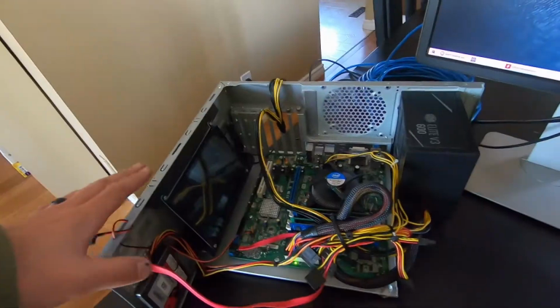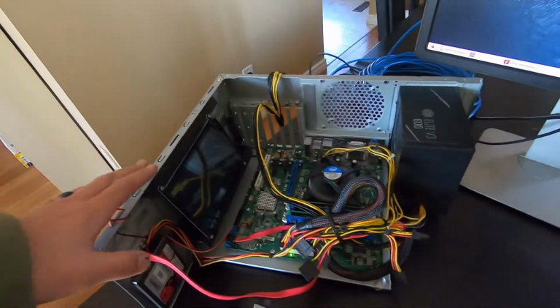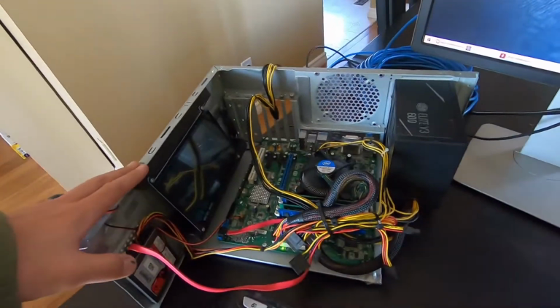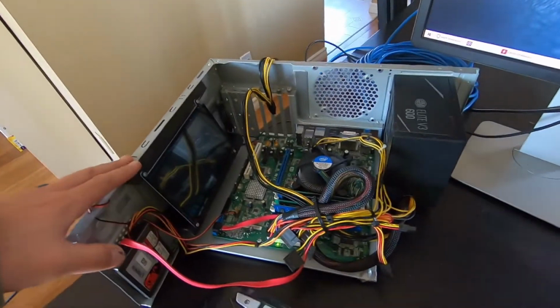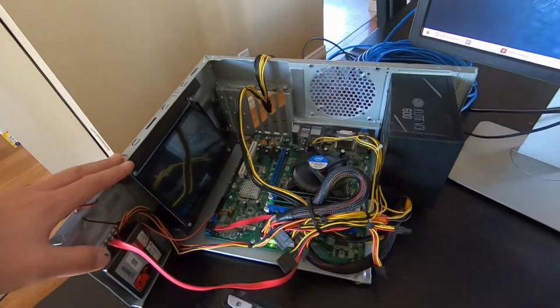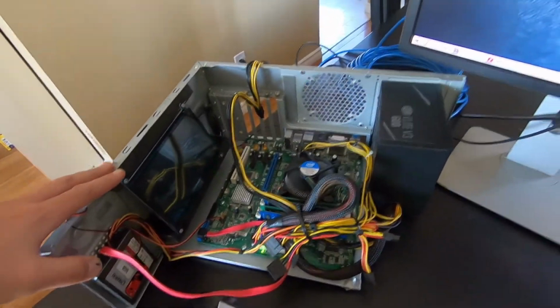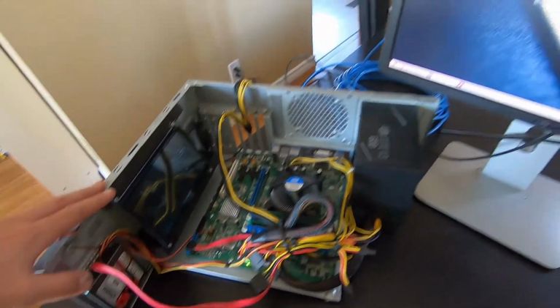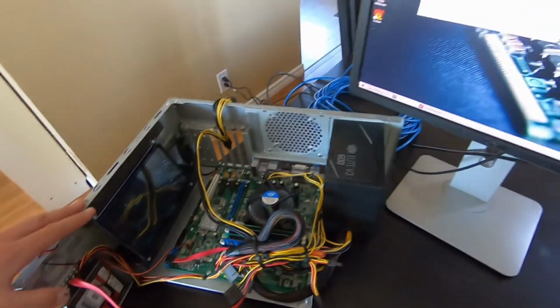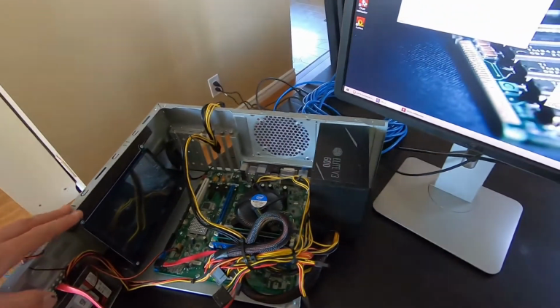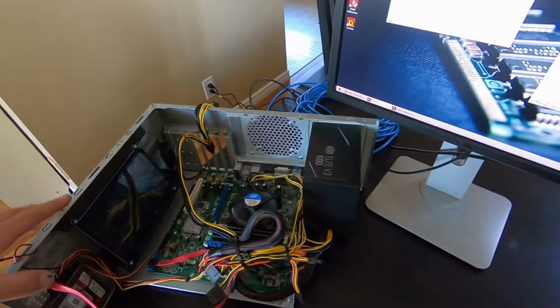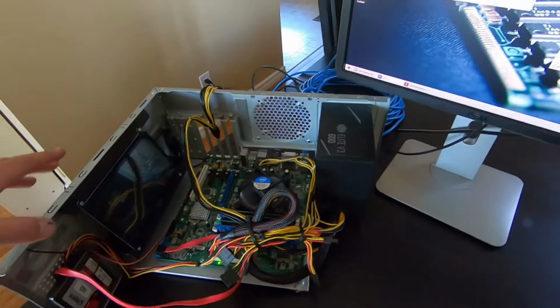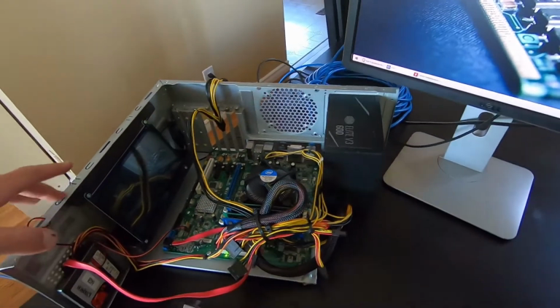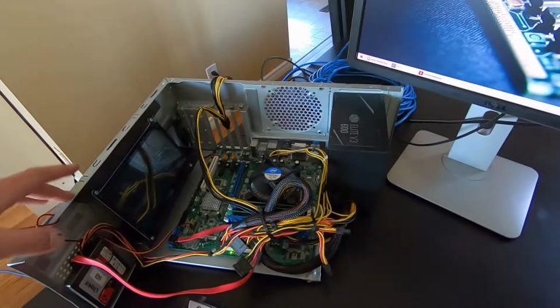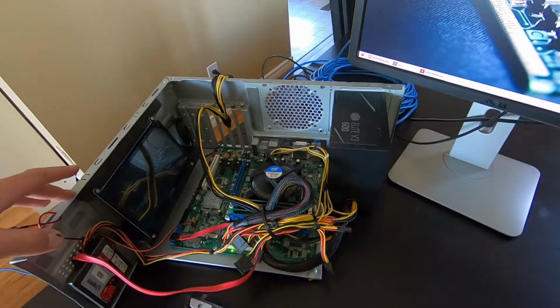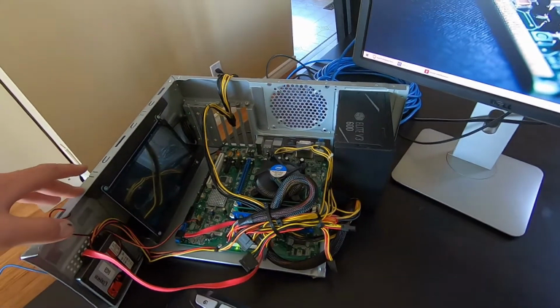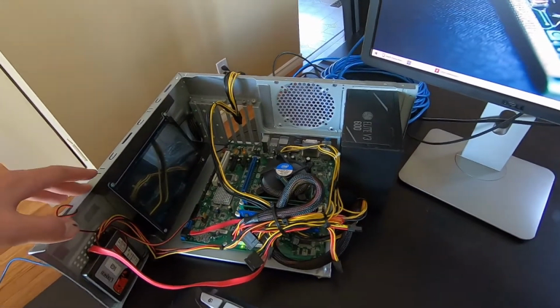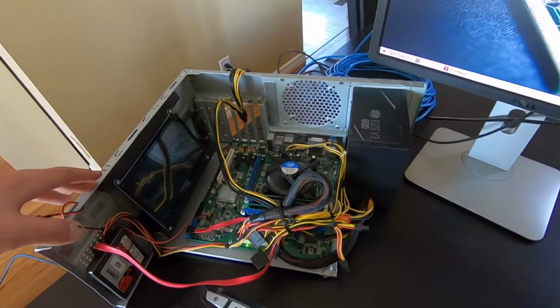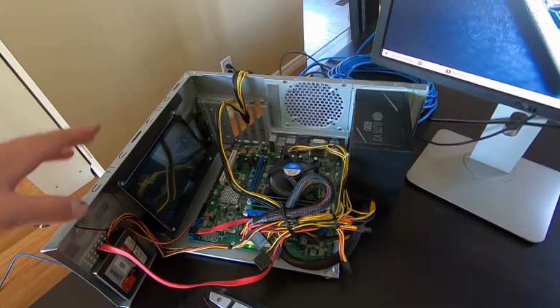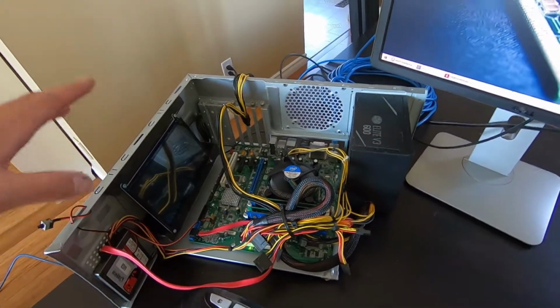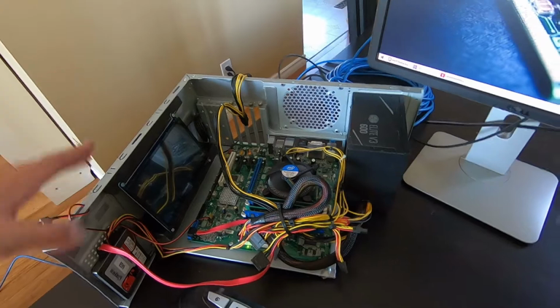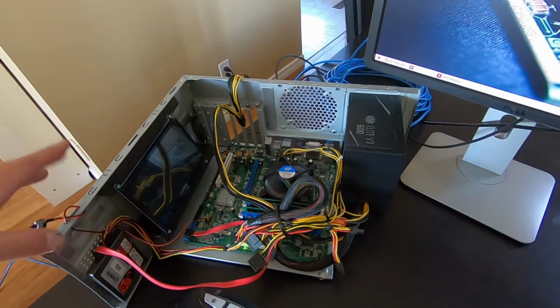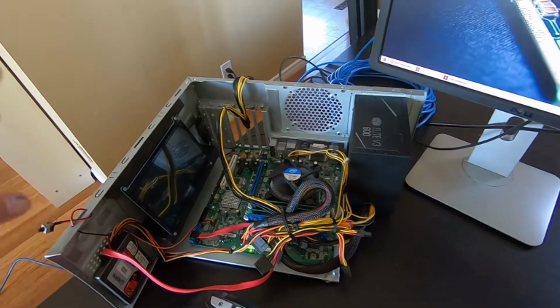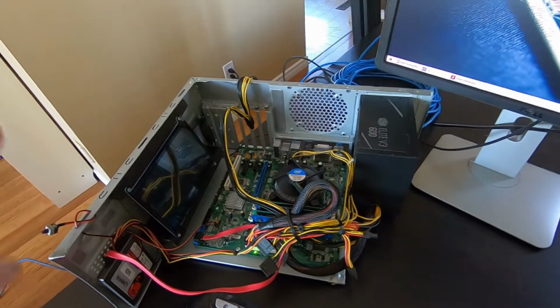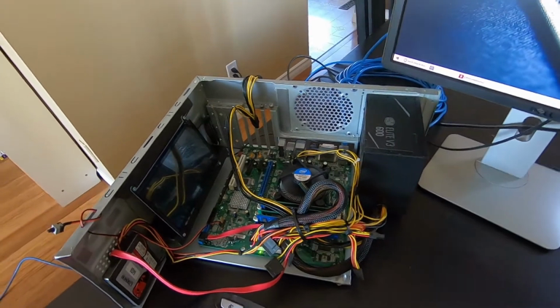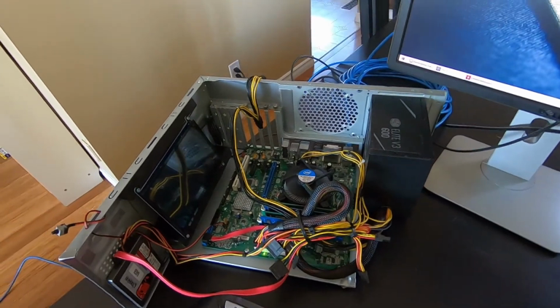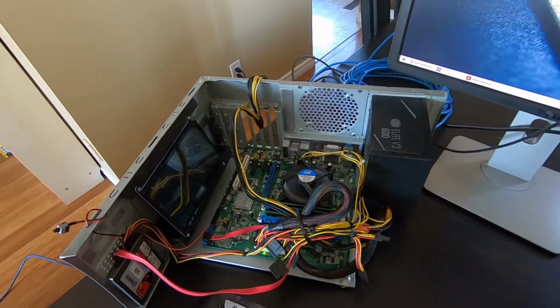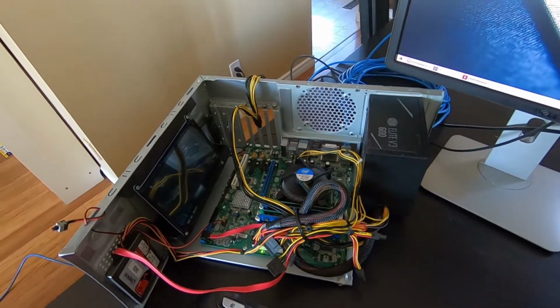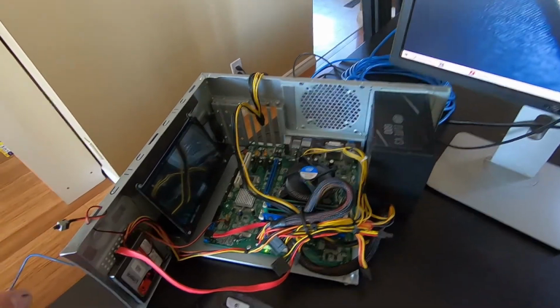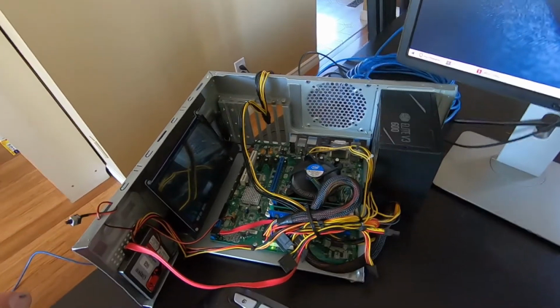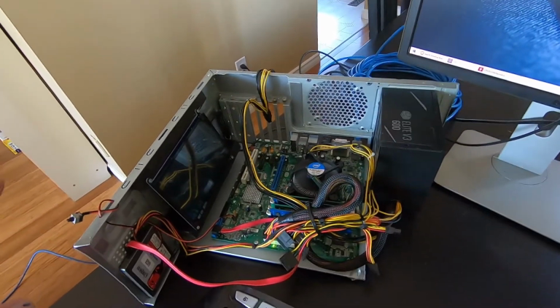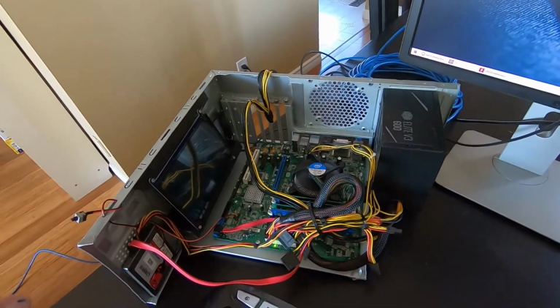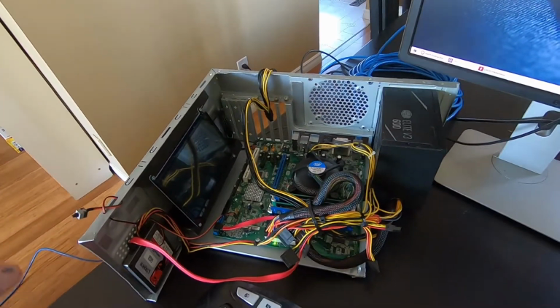This test rig is made out of very cheap old parts, or just new parts that were very cheap, or stuff I had laying around.